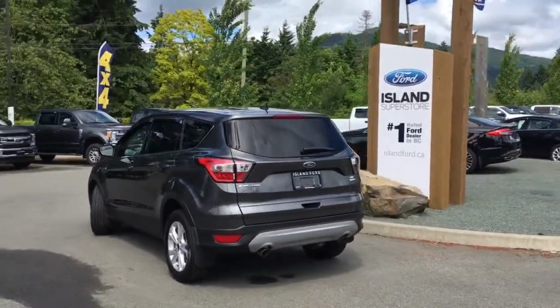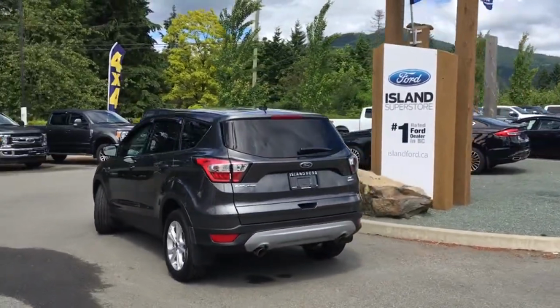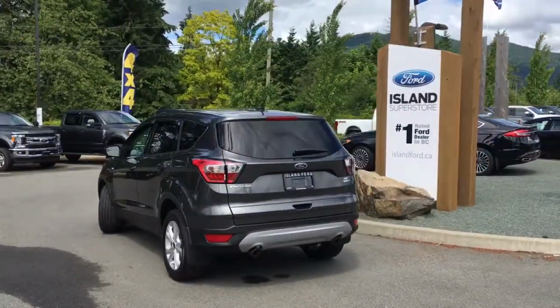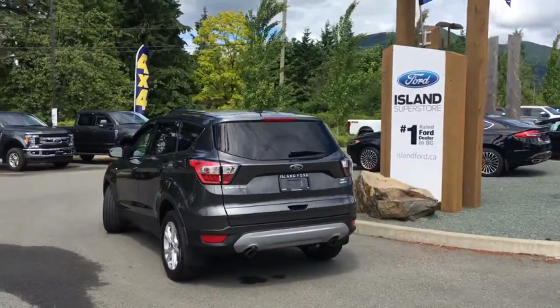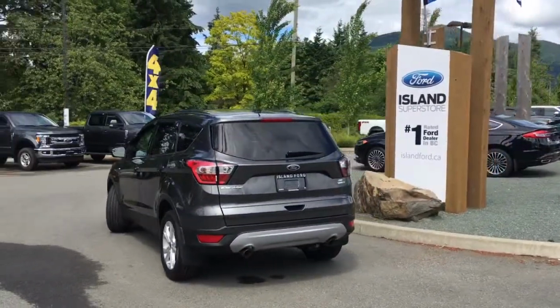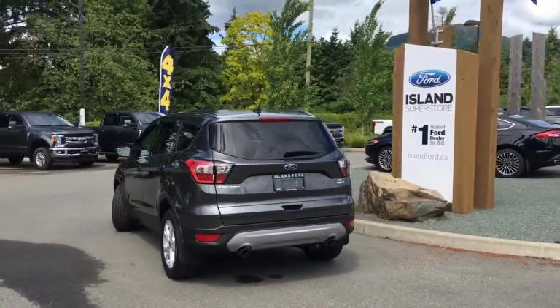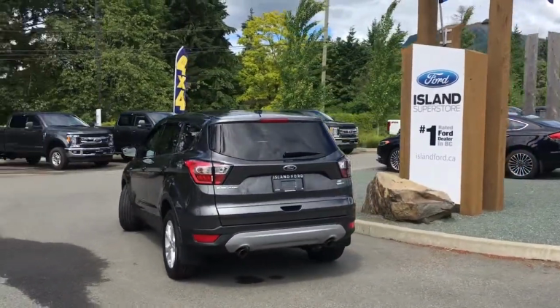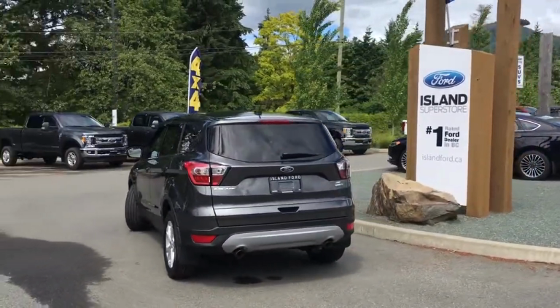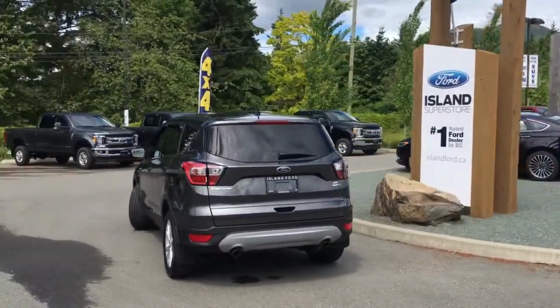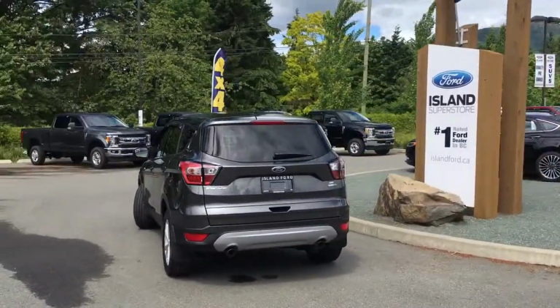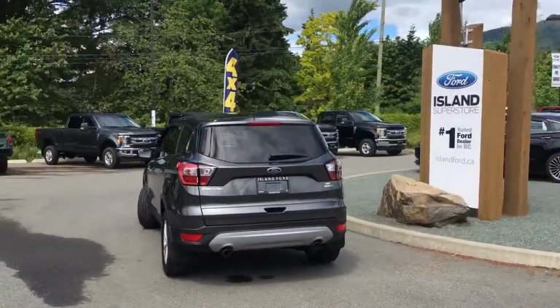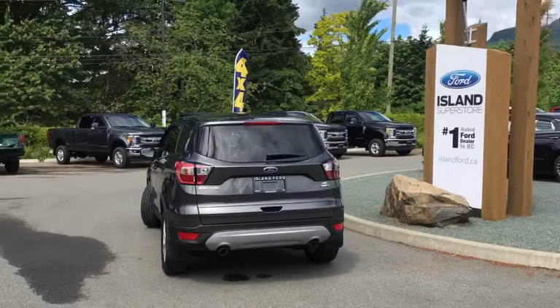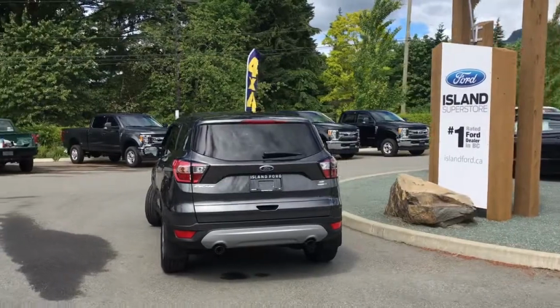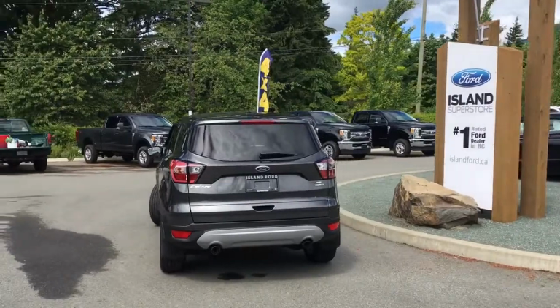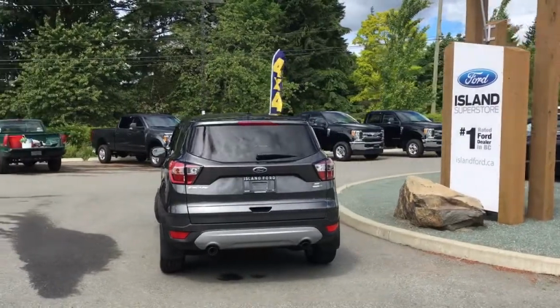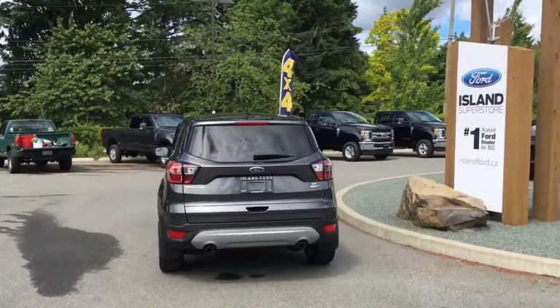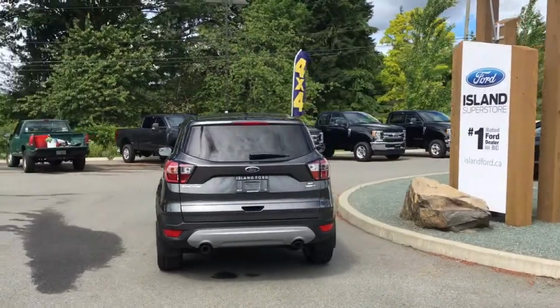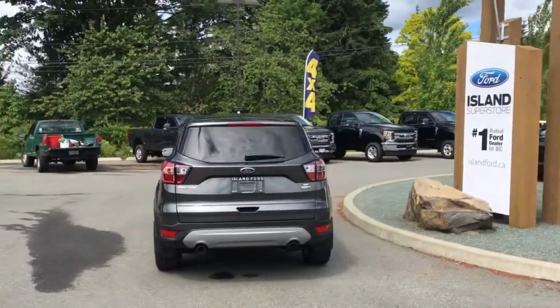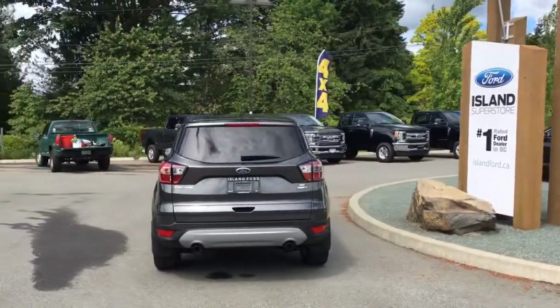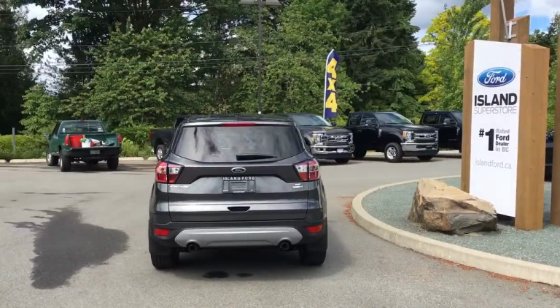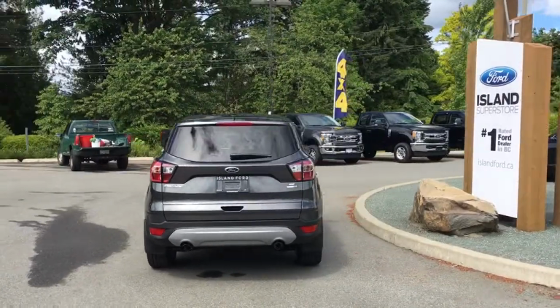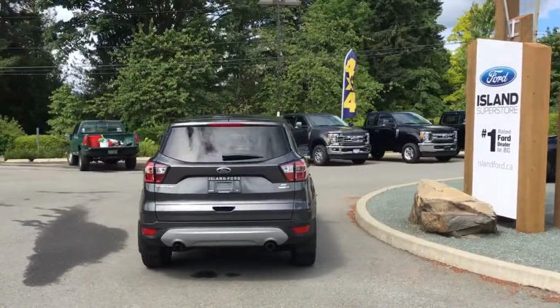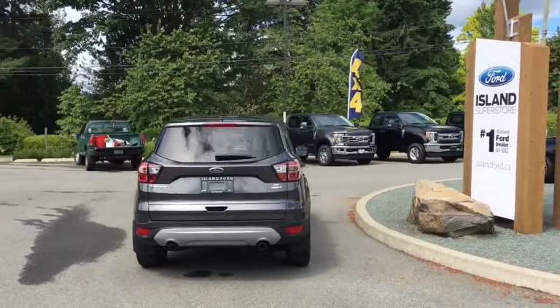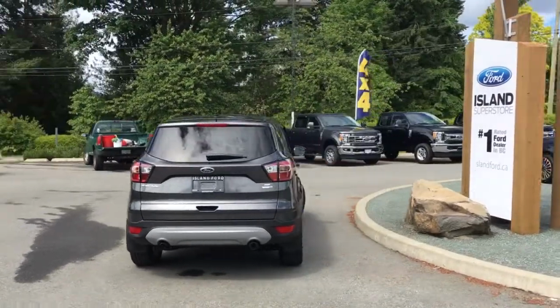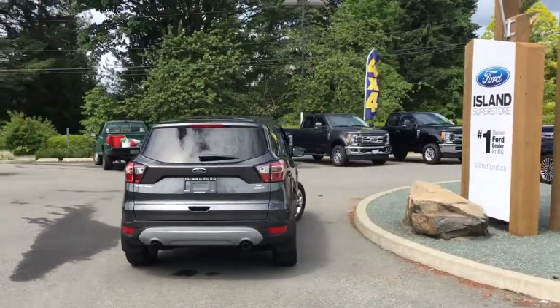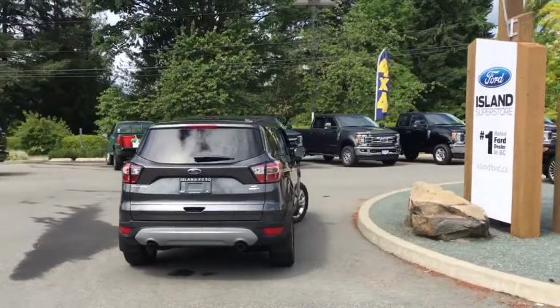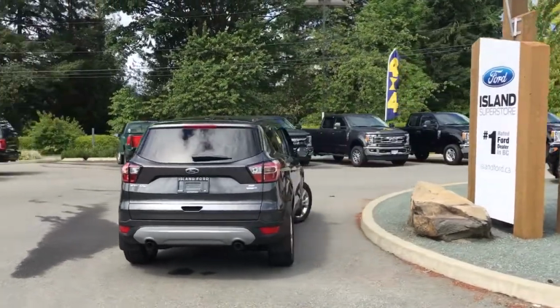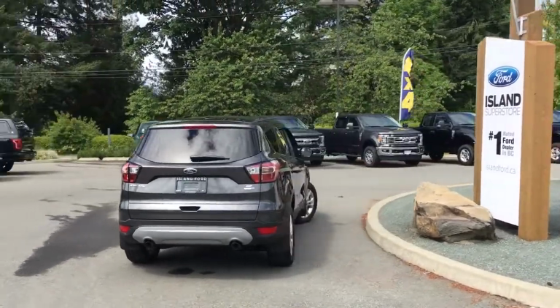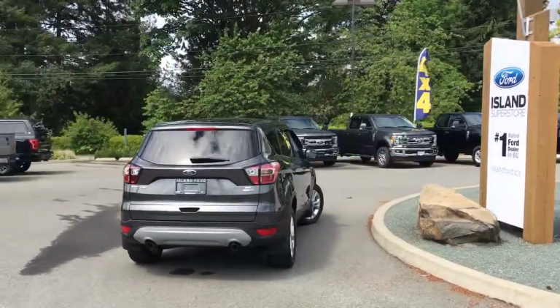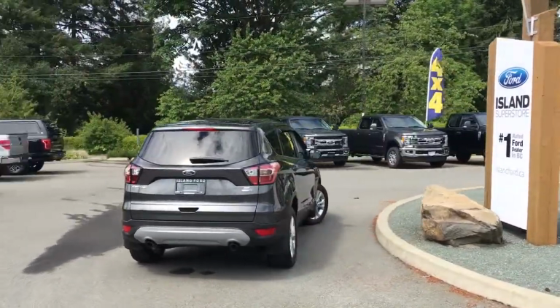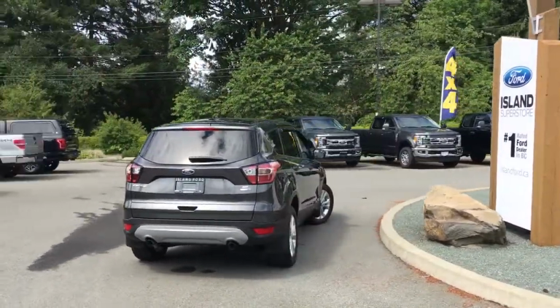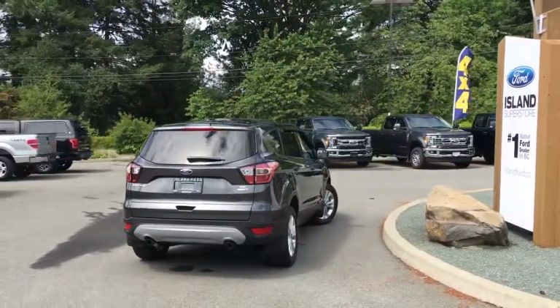It's really easy to get into this vehicle. Just talk to our sales team — they'd be happy to take you out for a test drive.